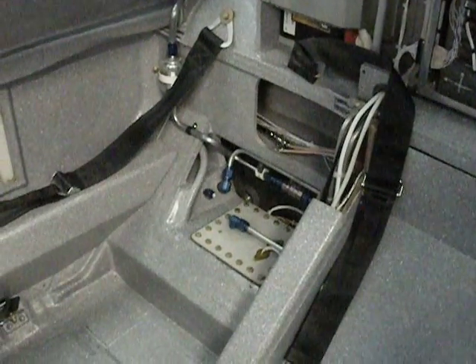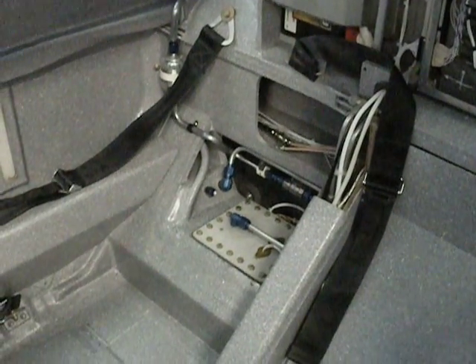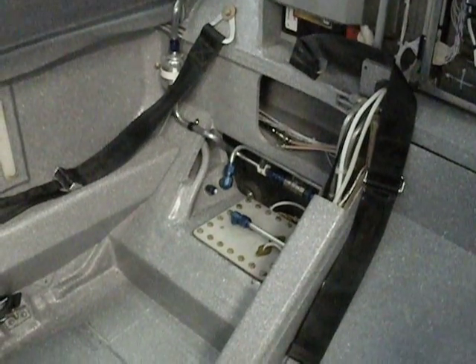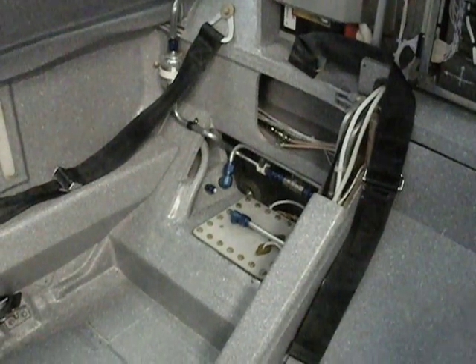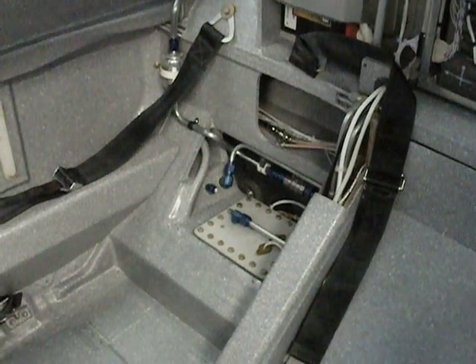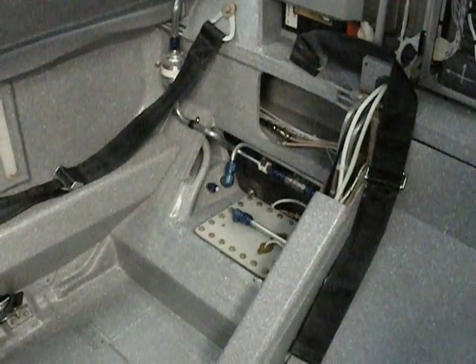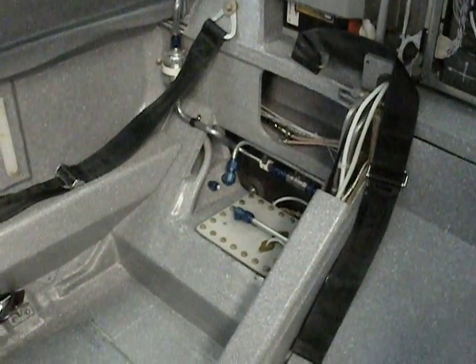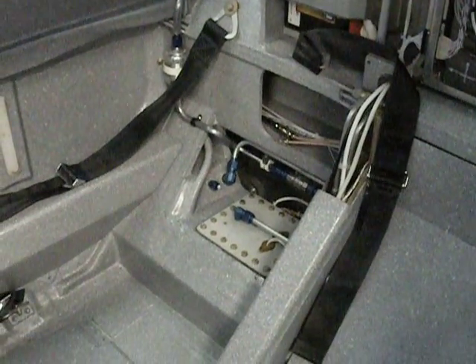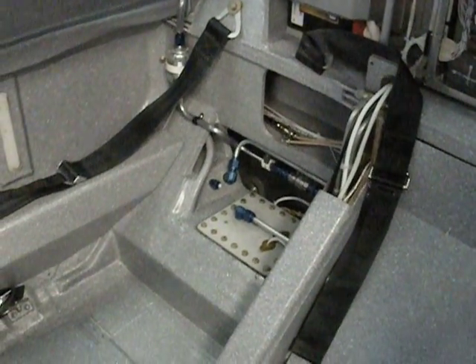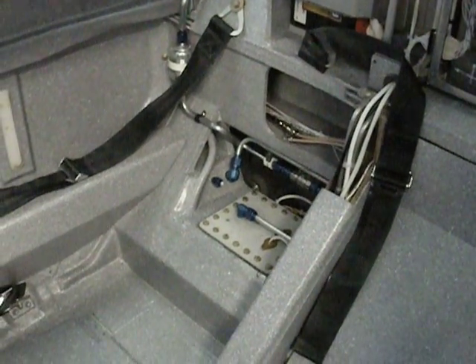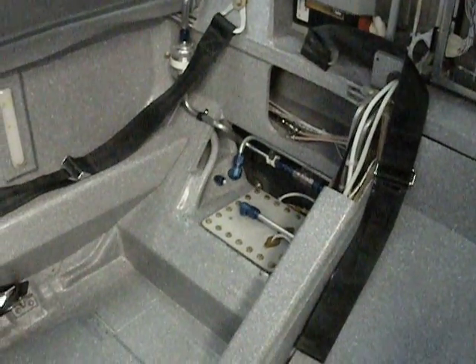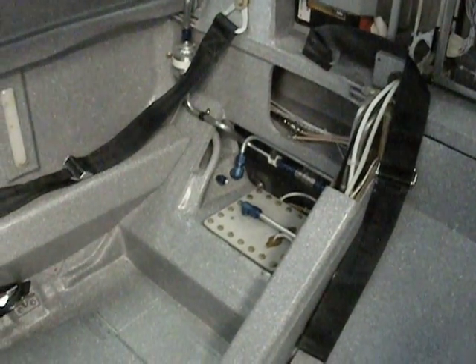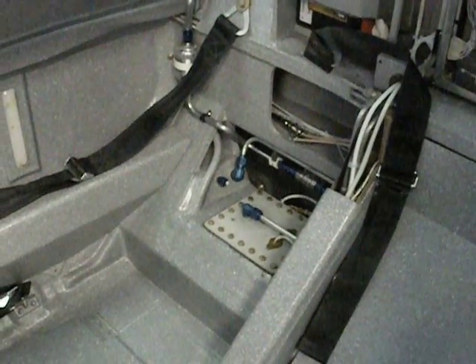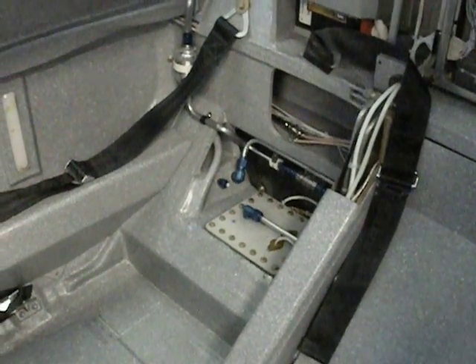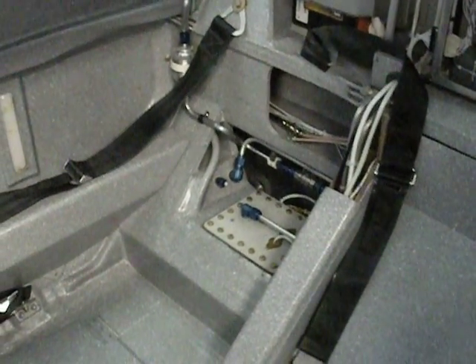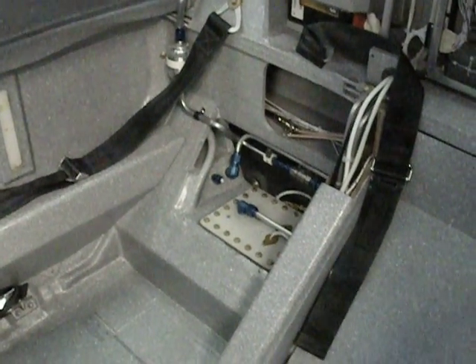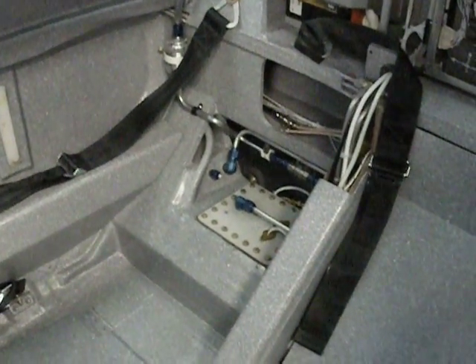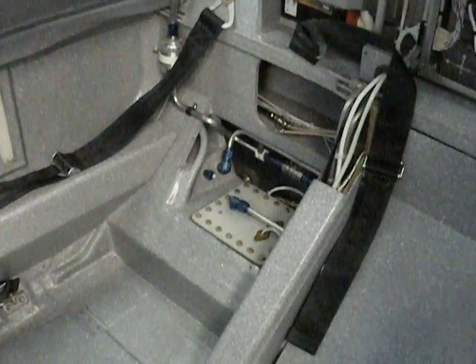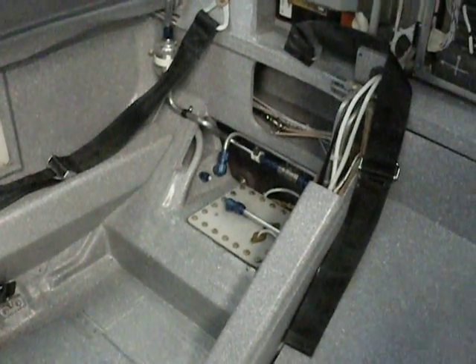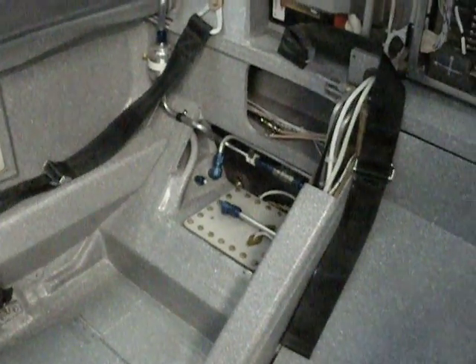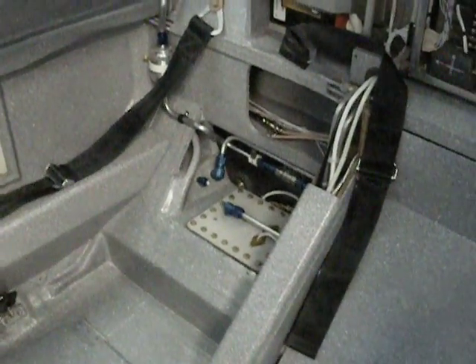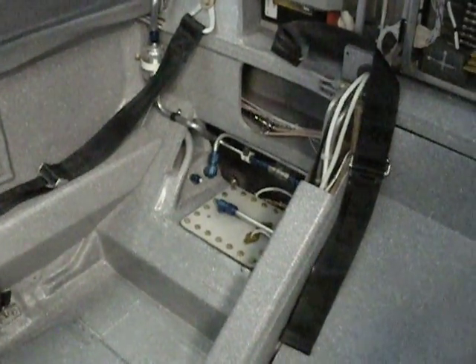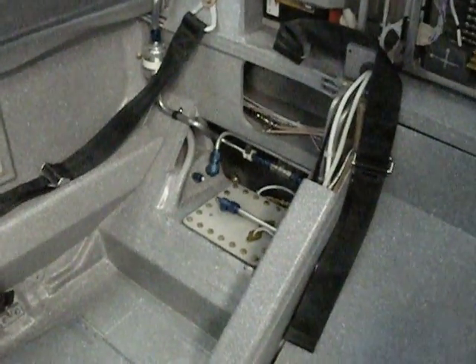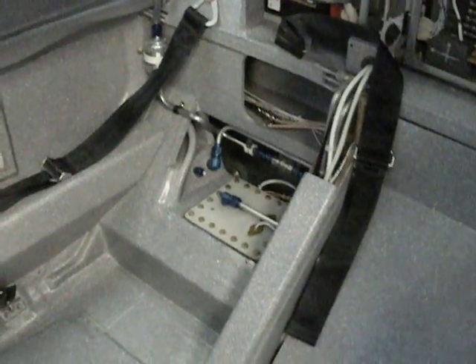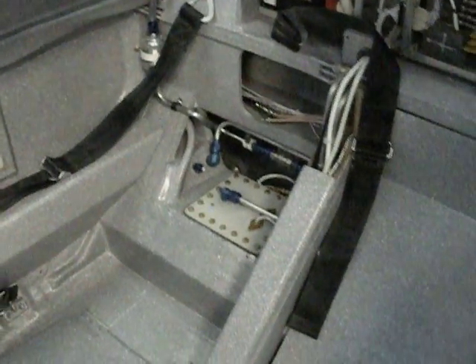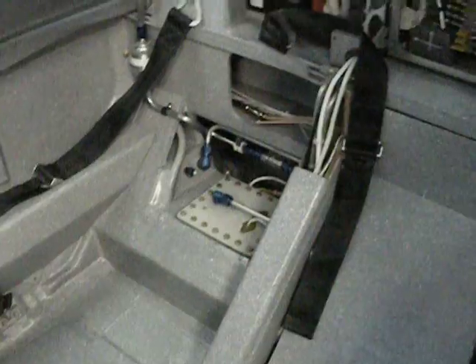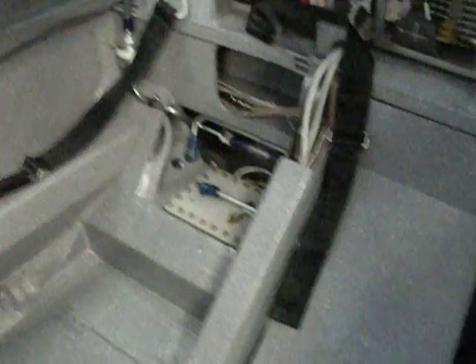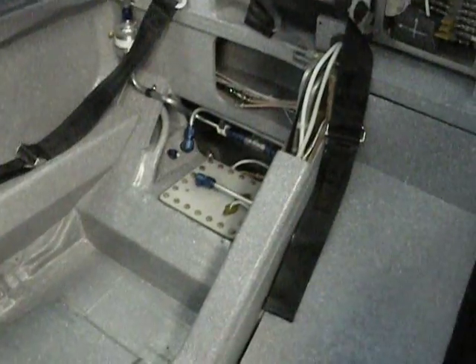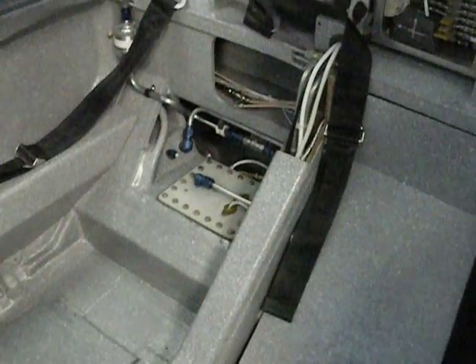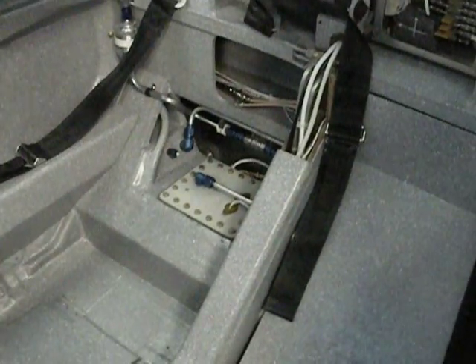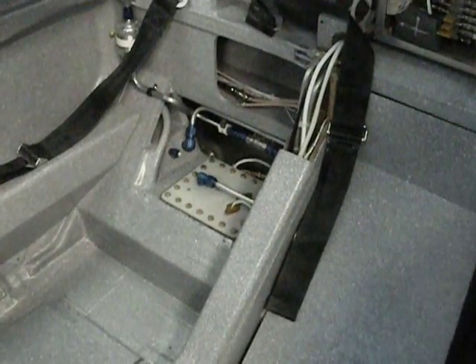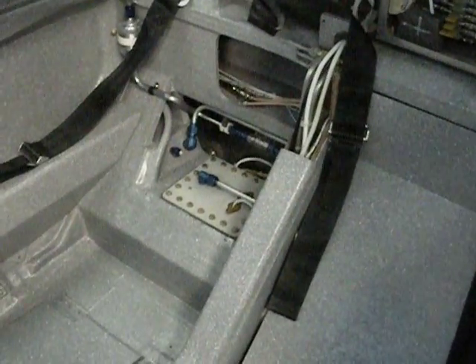Here's a short movie just to show how the fuel system works here on my Cozy Mark IV.